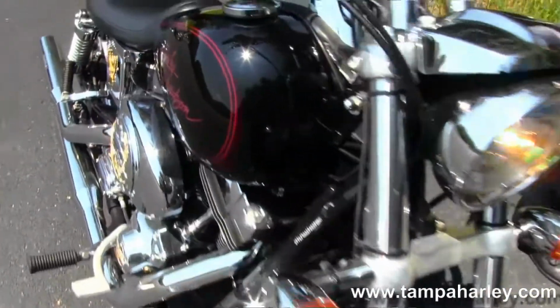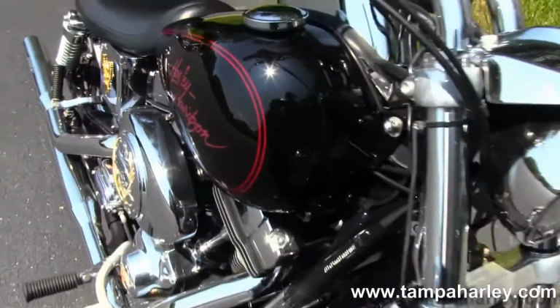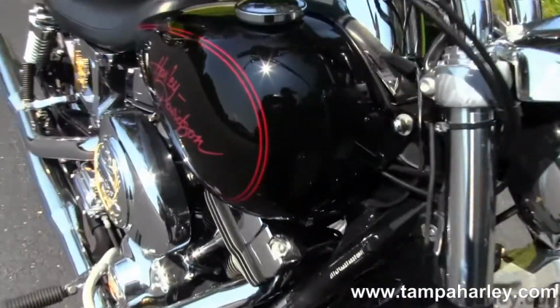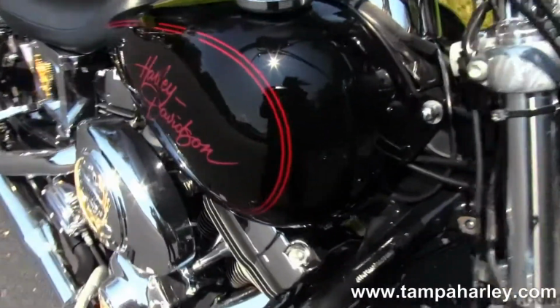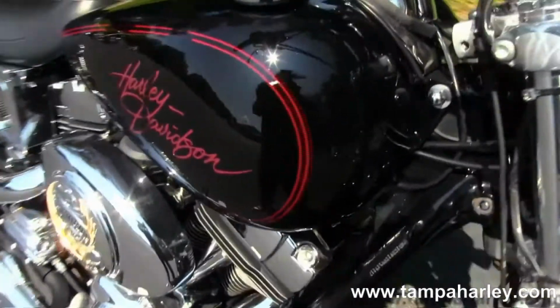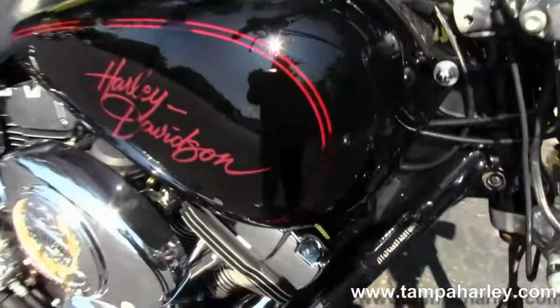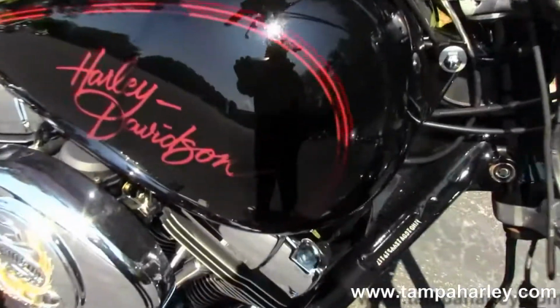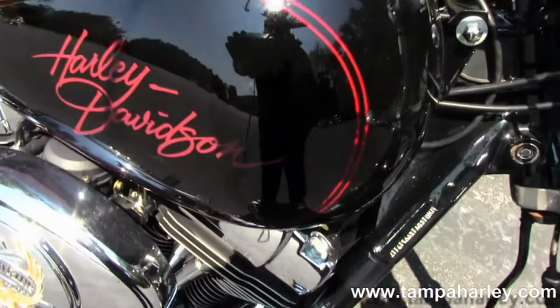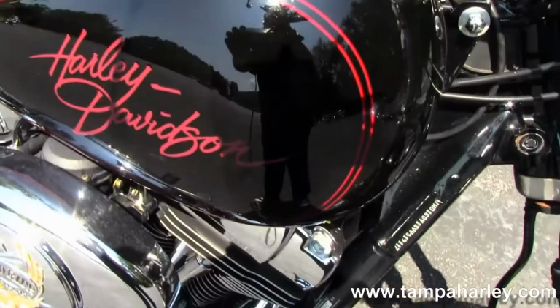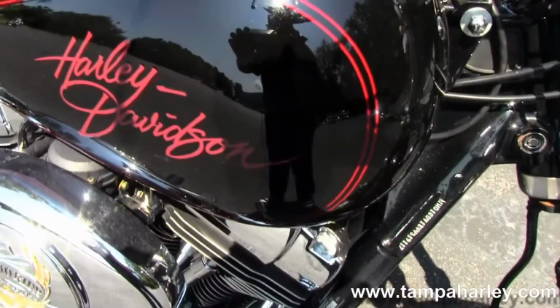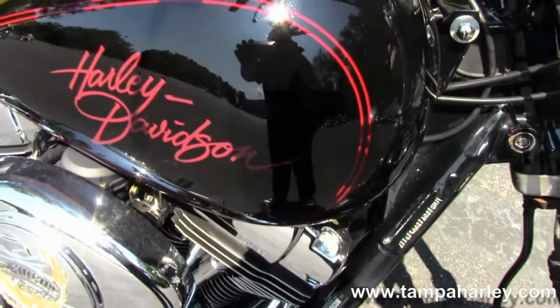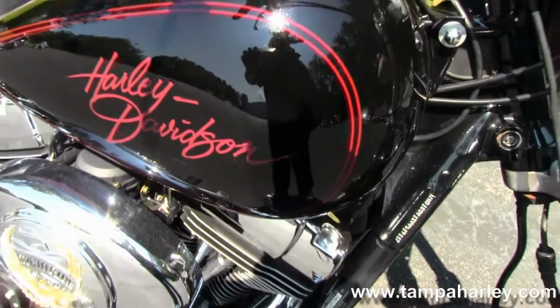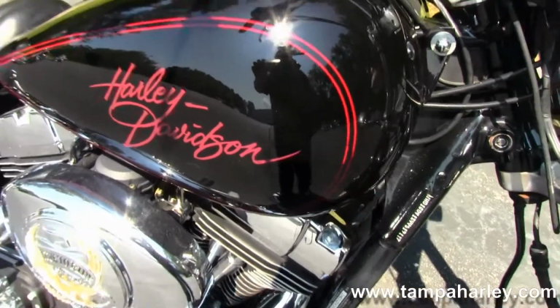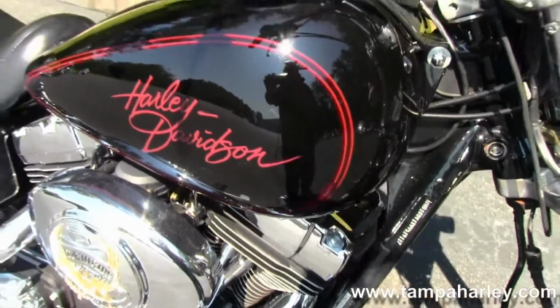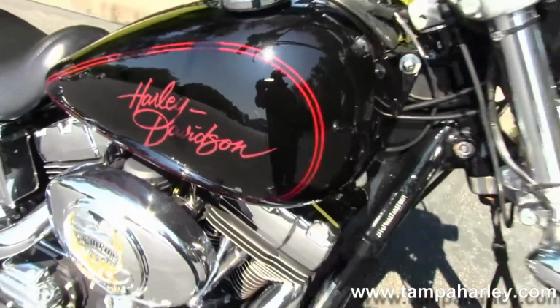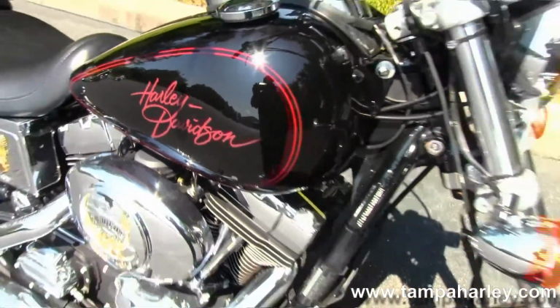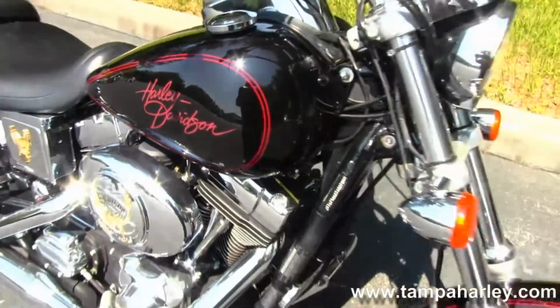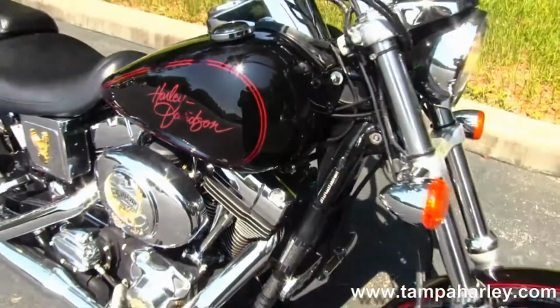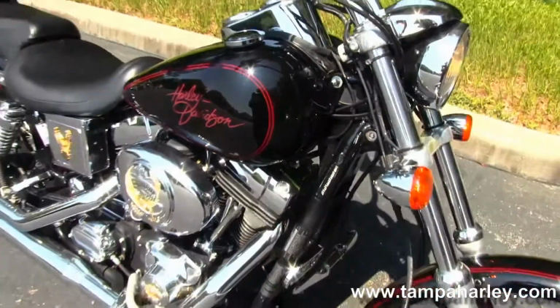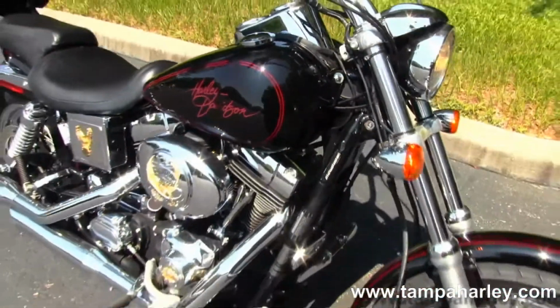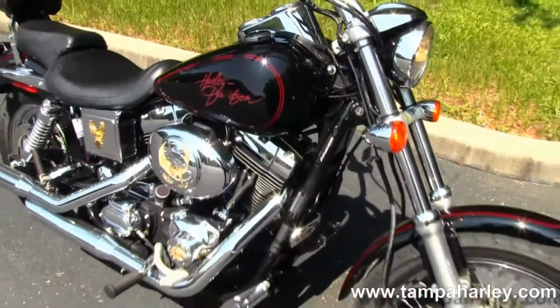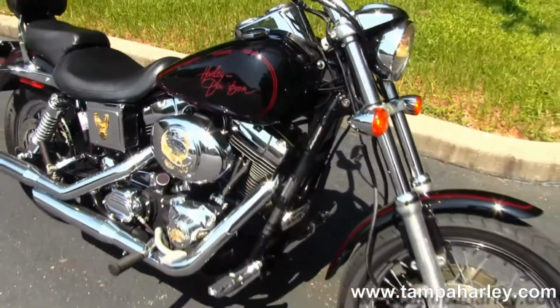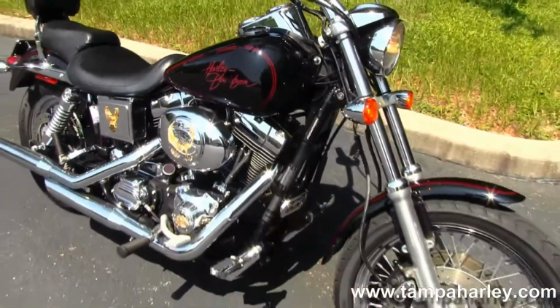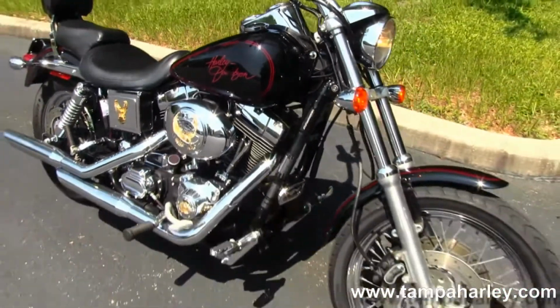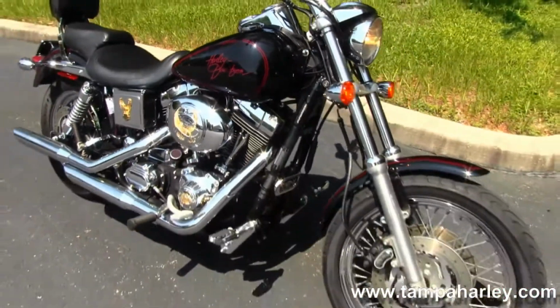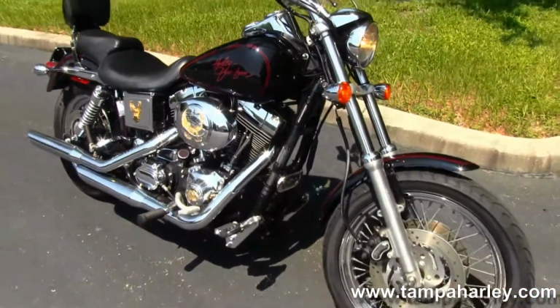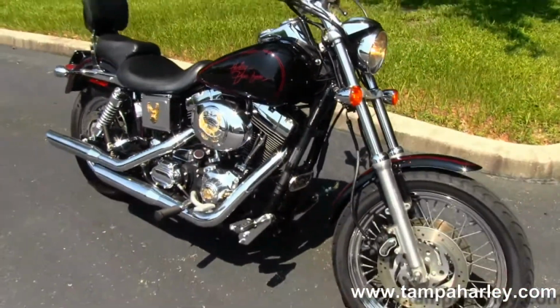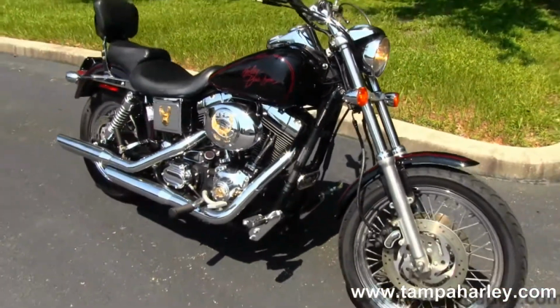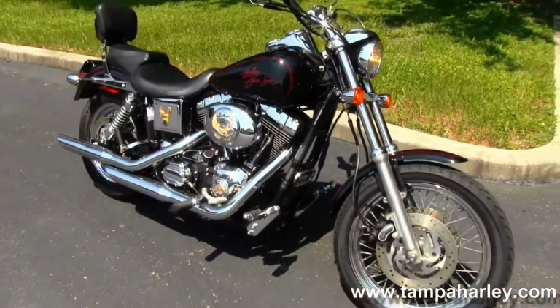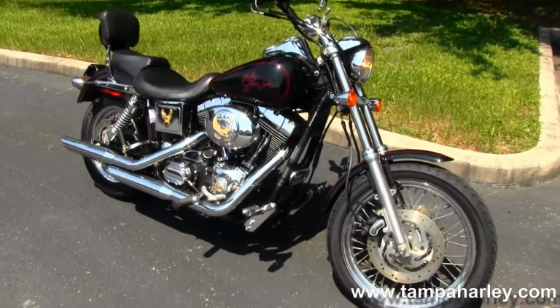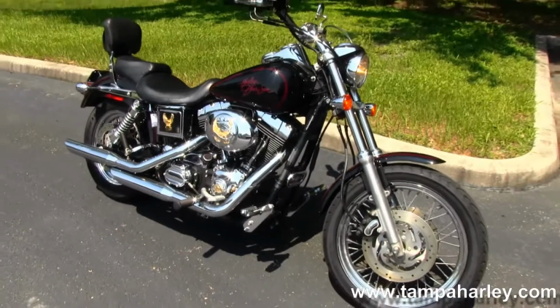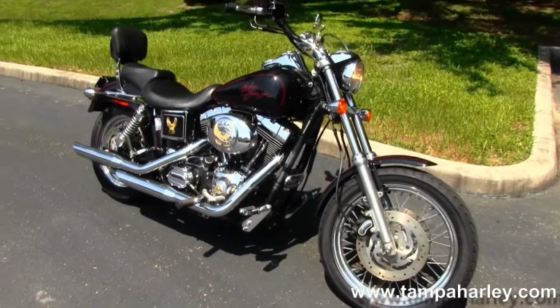Remember, here at the world famous Gulf Coast Harley-Davidson, all our bikes are fully serviced and safety inspected. We take anything on trade — from your automobiles, trucks, trailers,